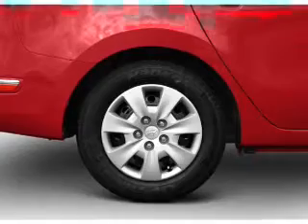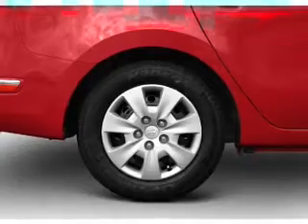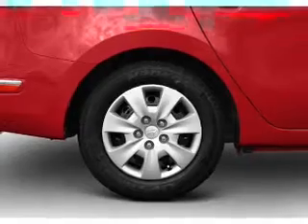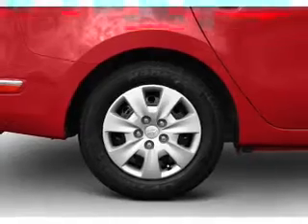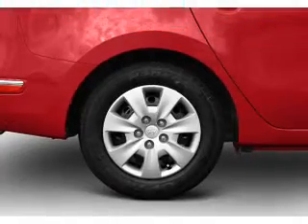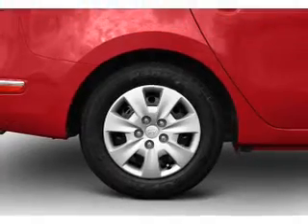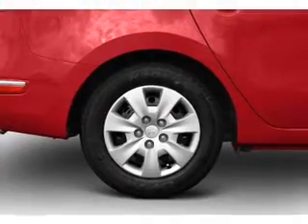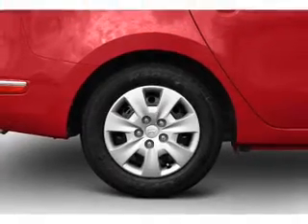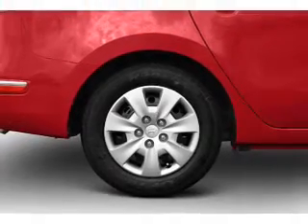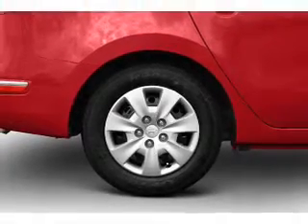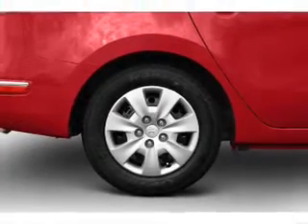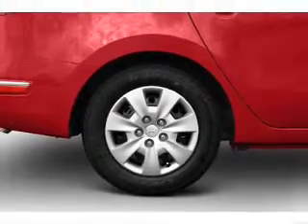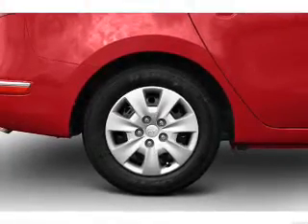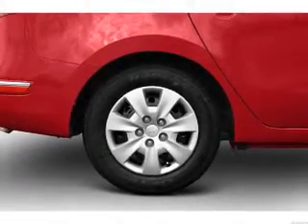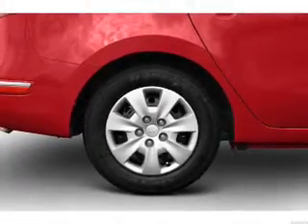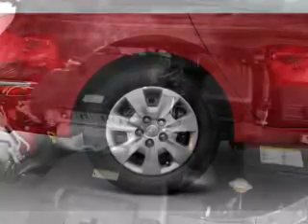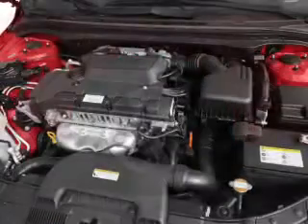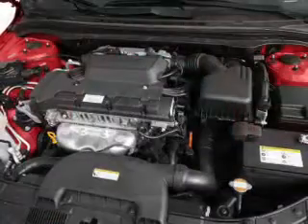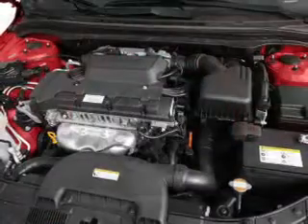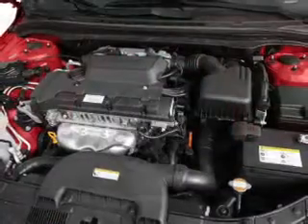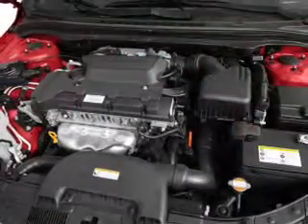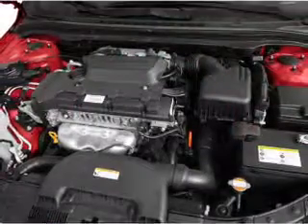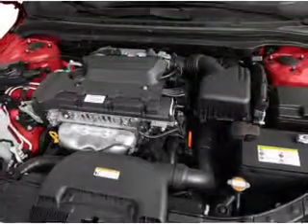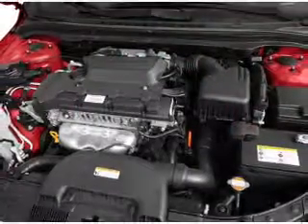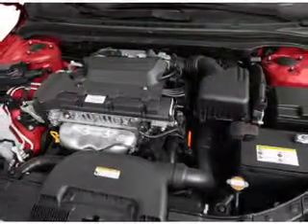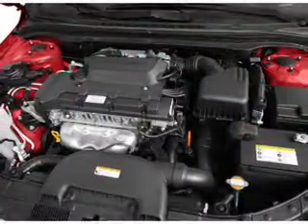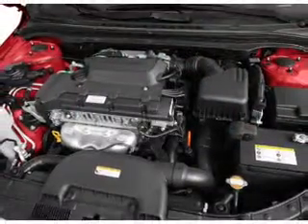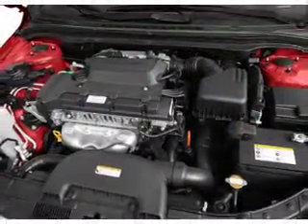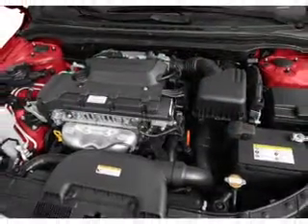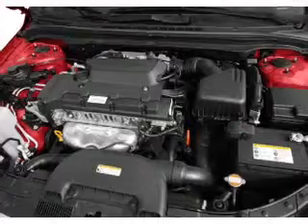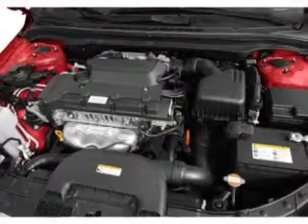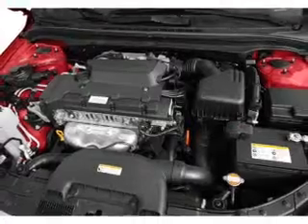Power door locks, power windows, power steering, power mirrors, and AM/FM stereo with a CD player.